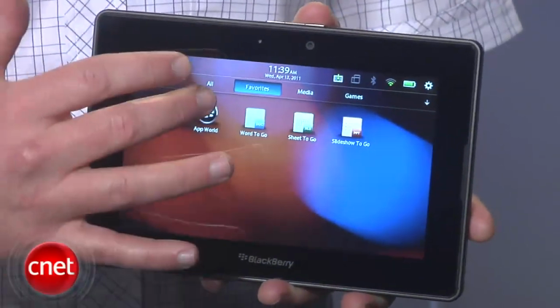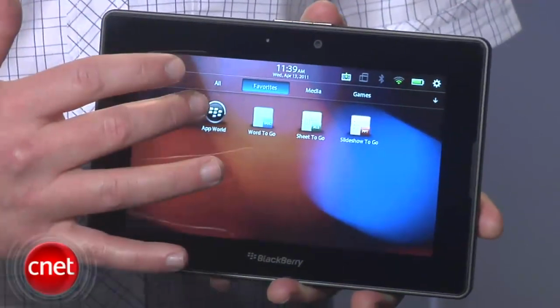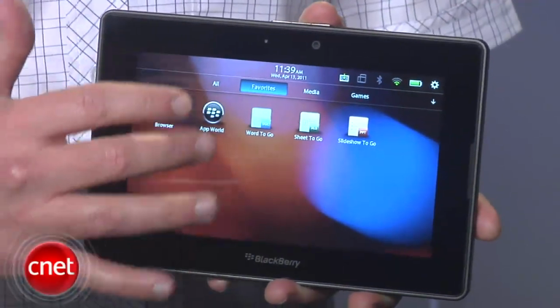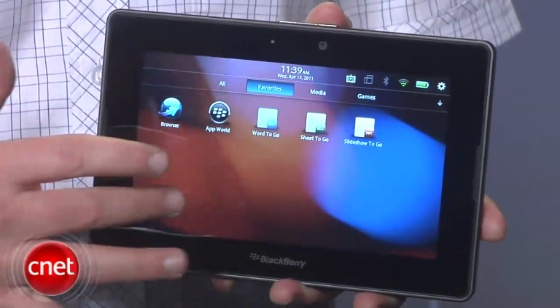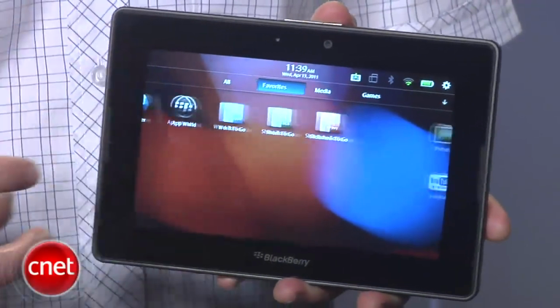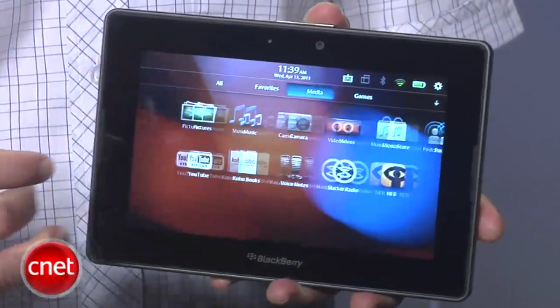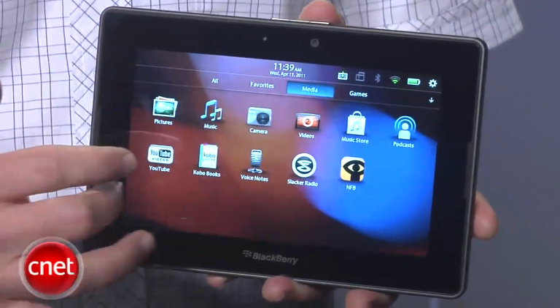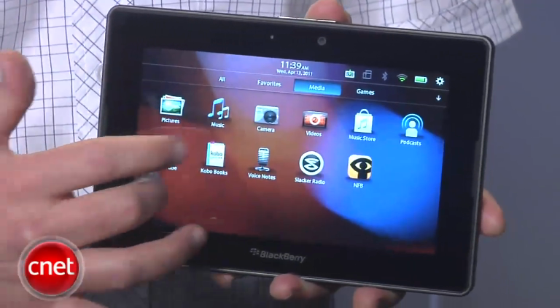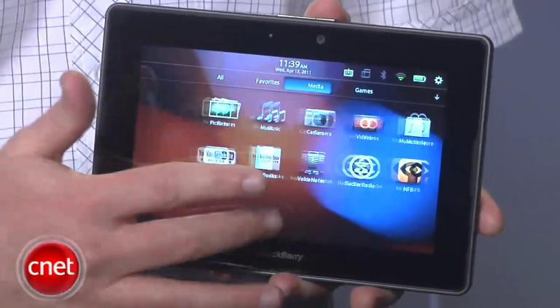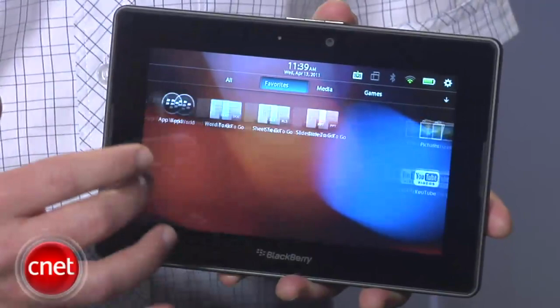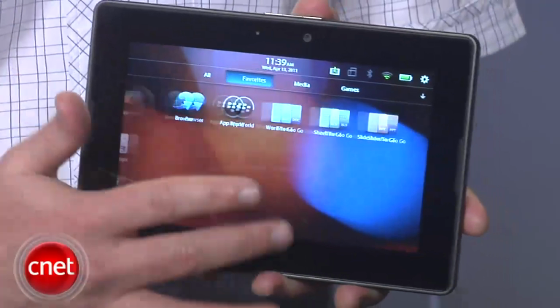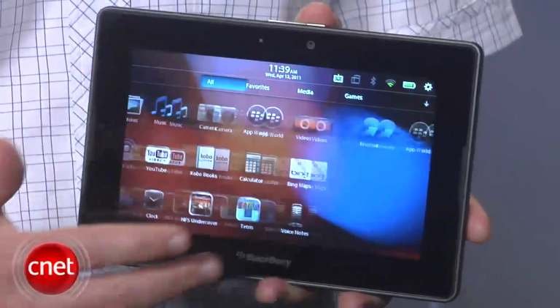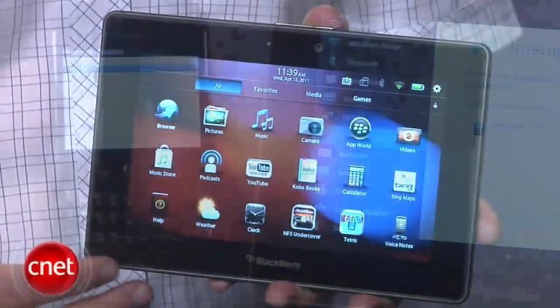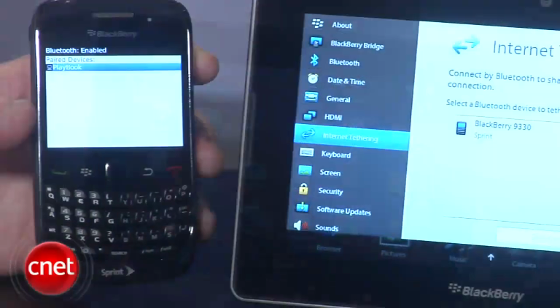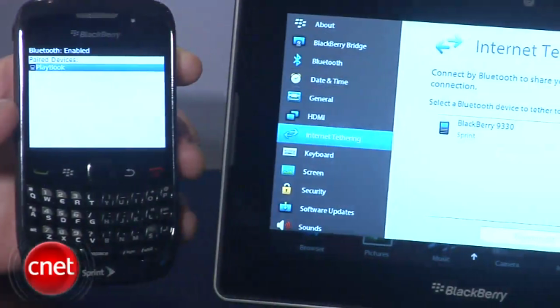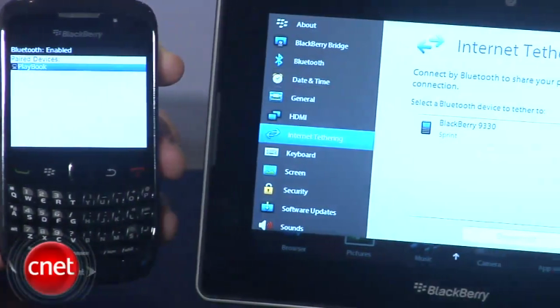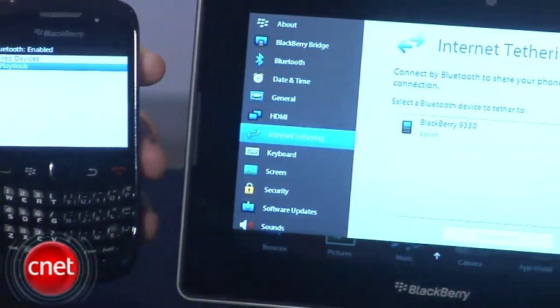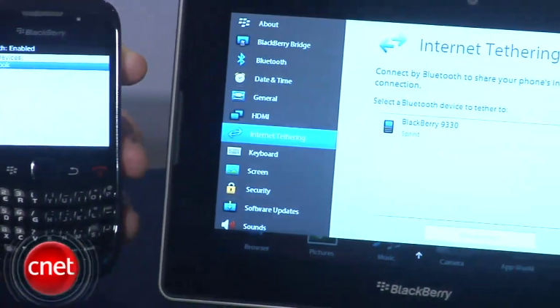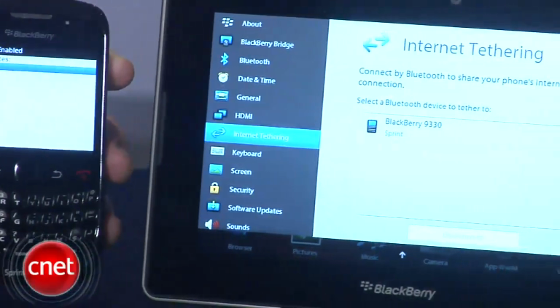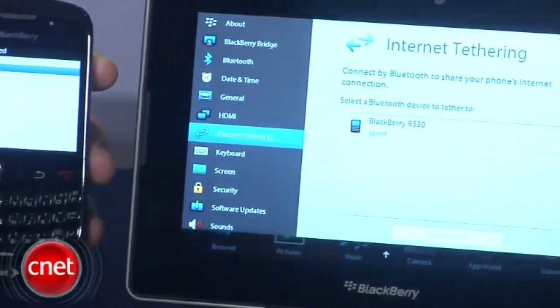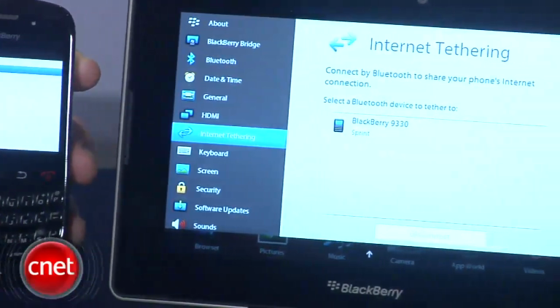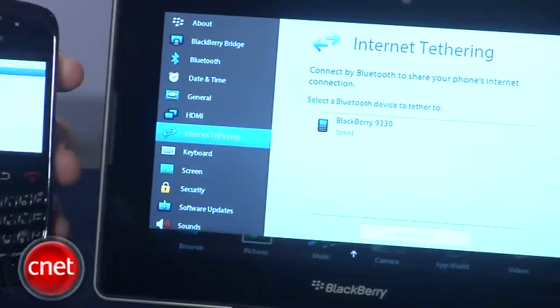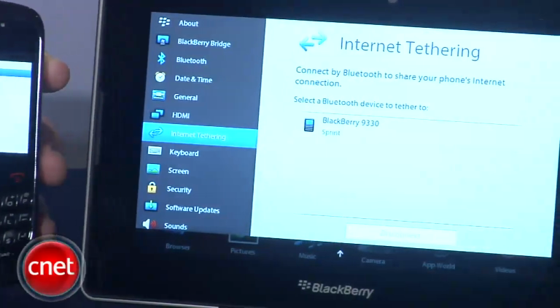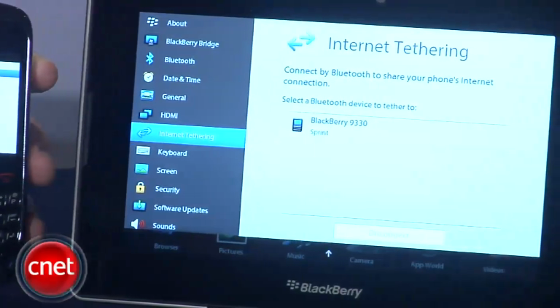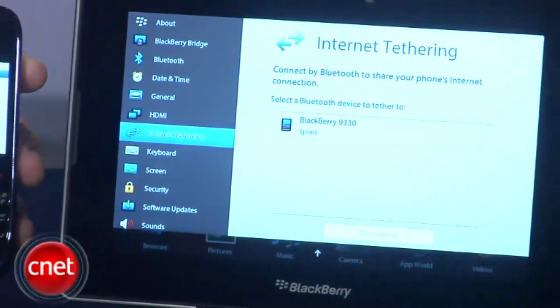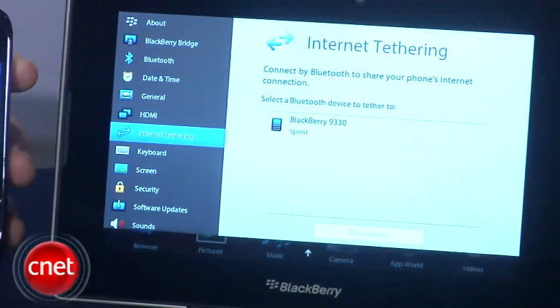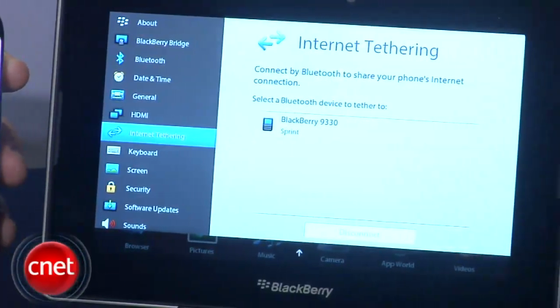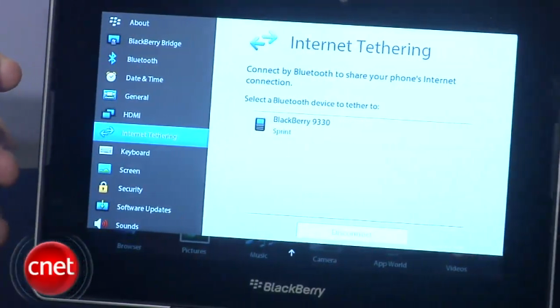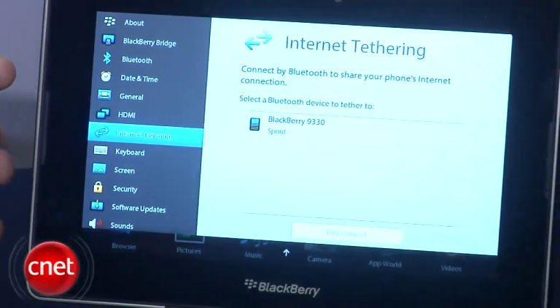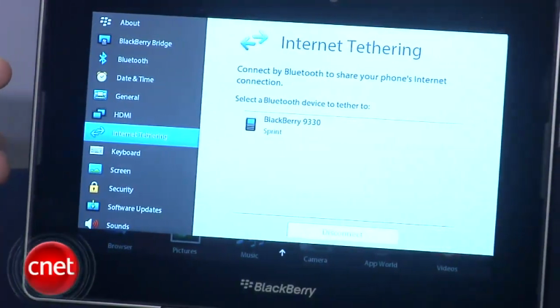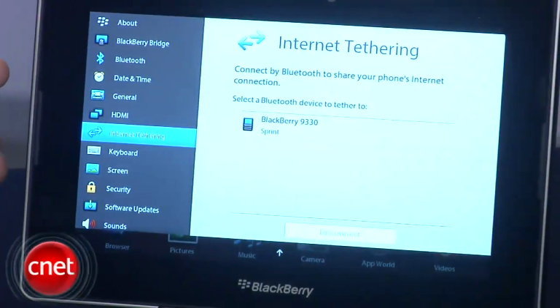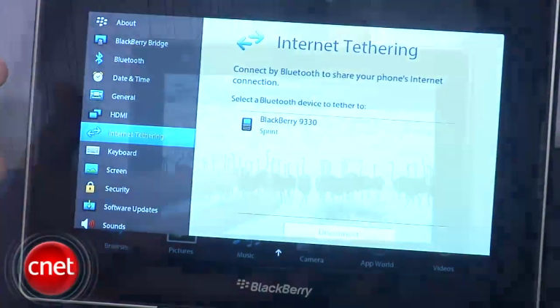This version here only connects to the internet over WiFi or a tethered connection to your smartphone, but a 4G model is coming out later this year.